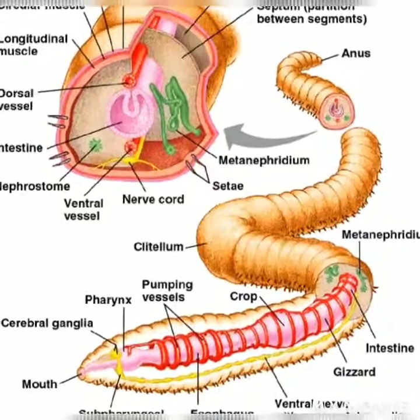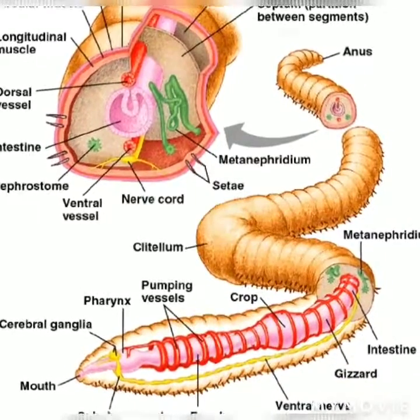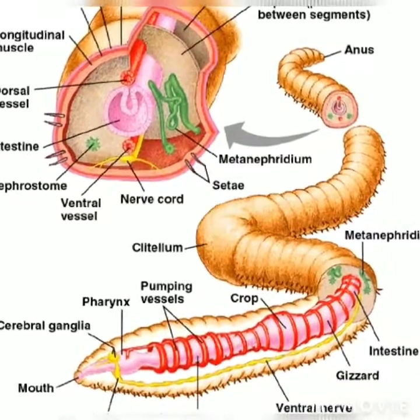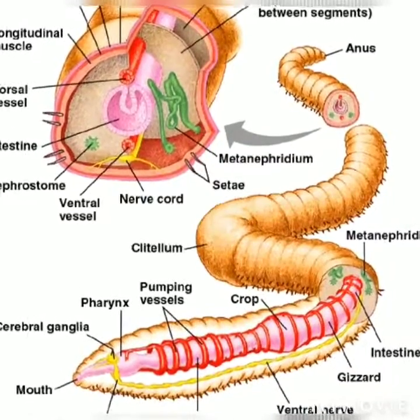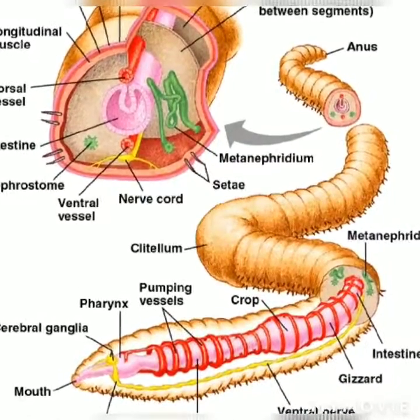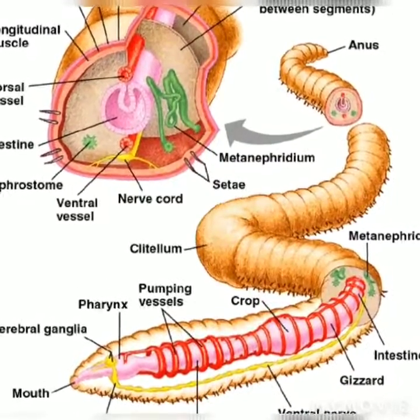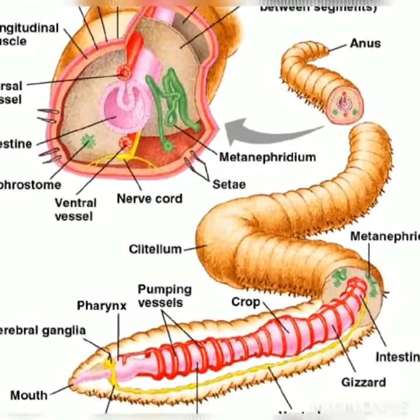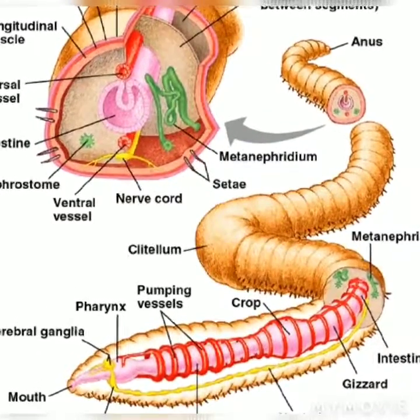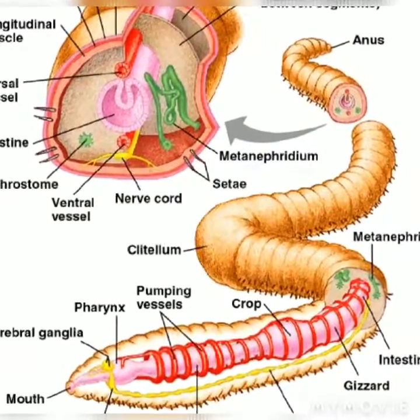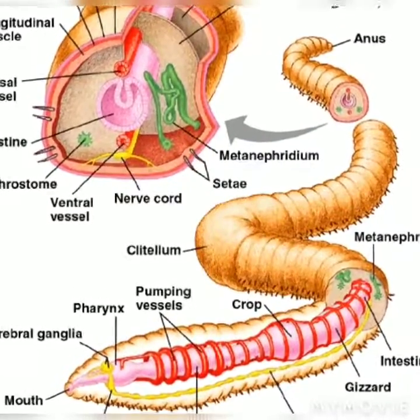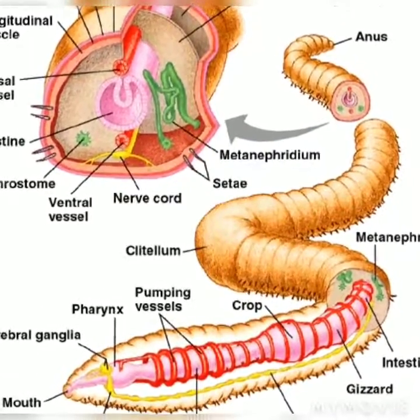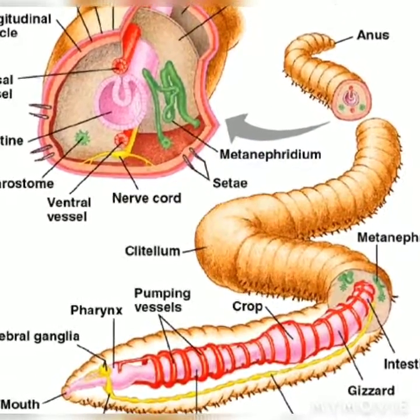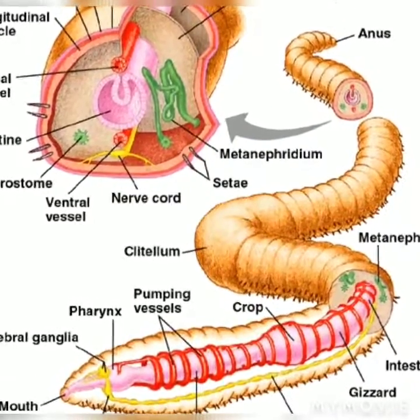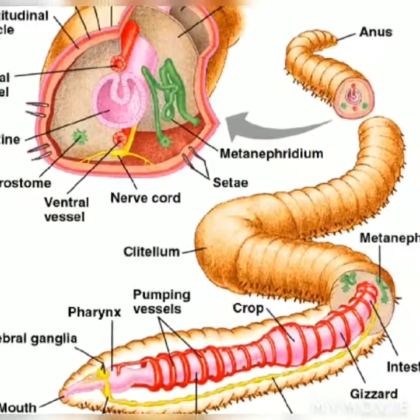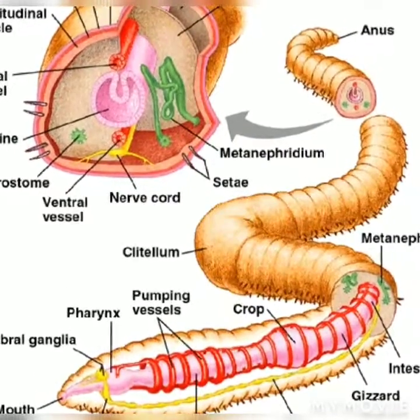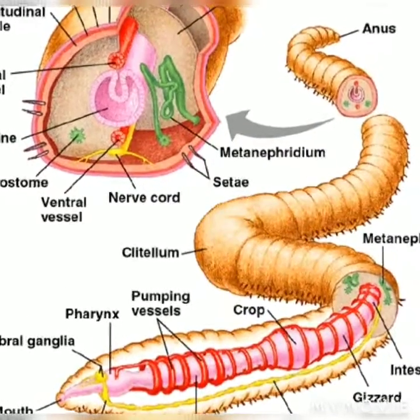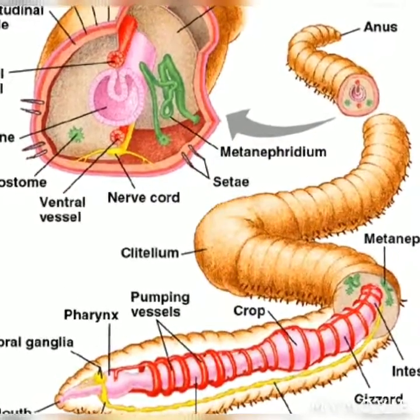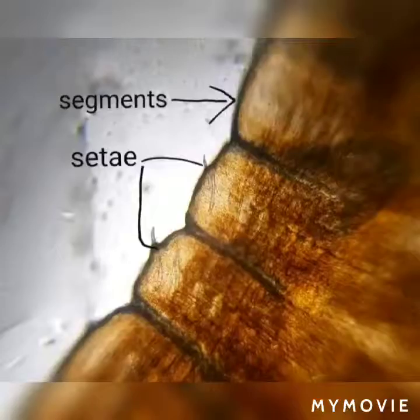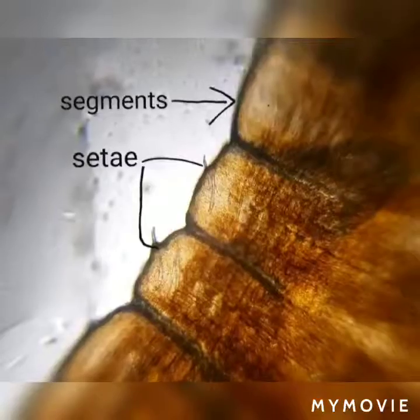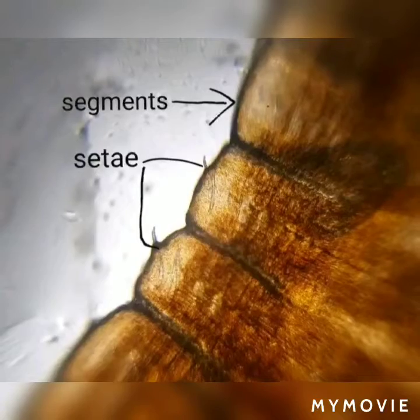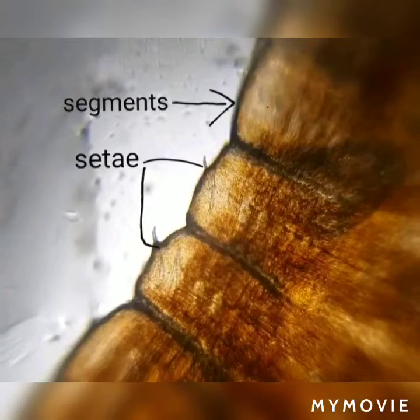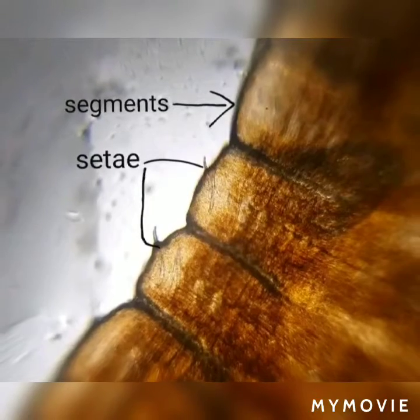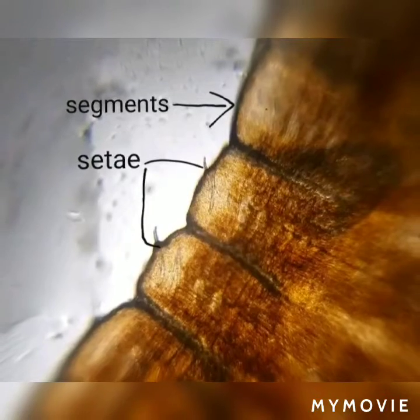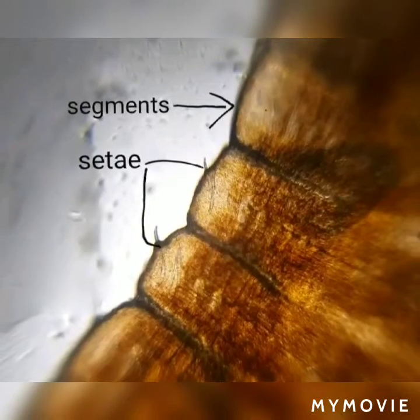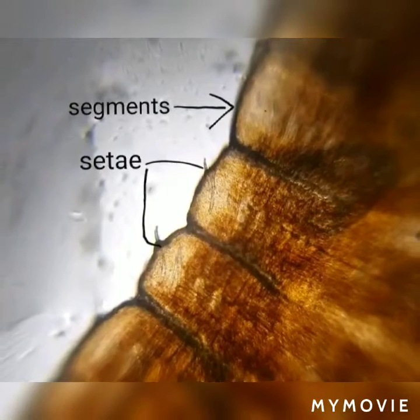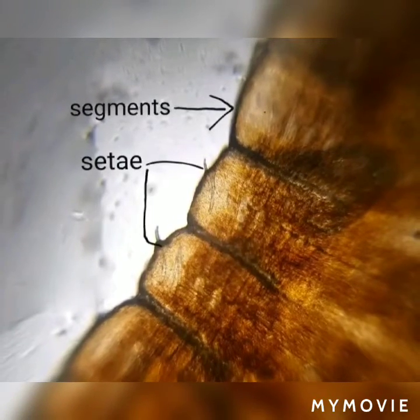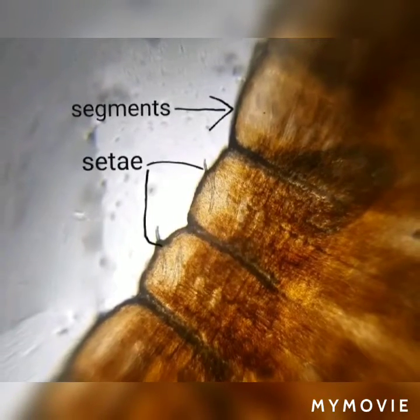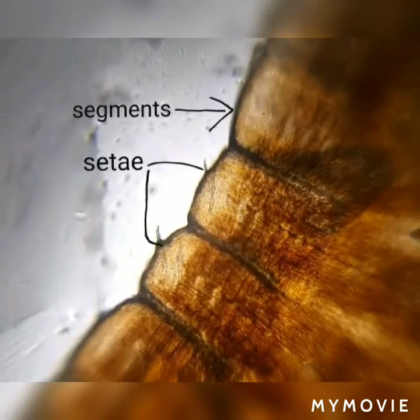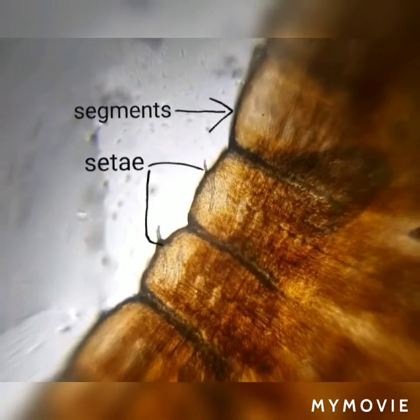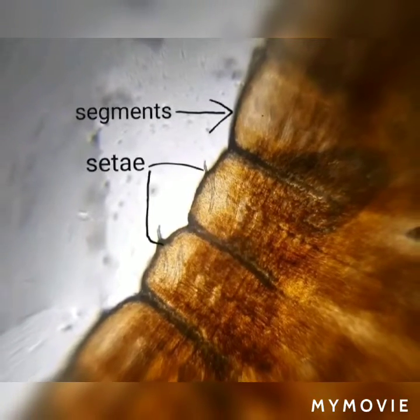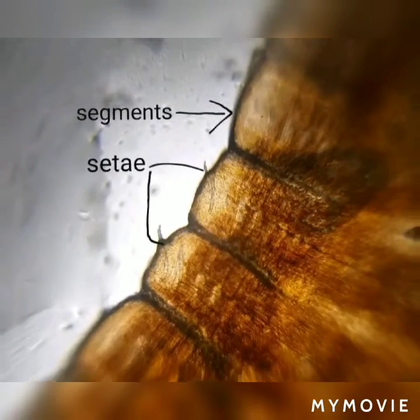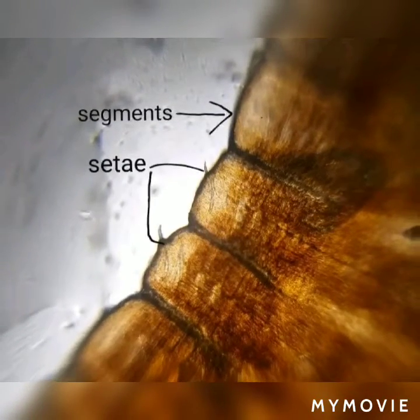Hello friends, let's learn the preparation of temporary slides — Setae of Earthworm.